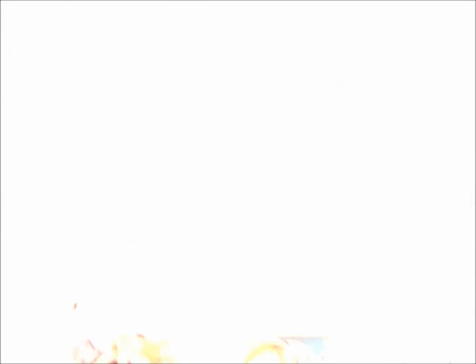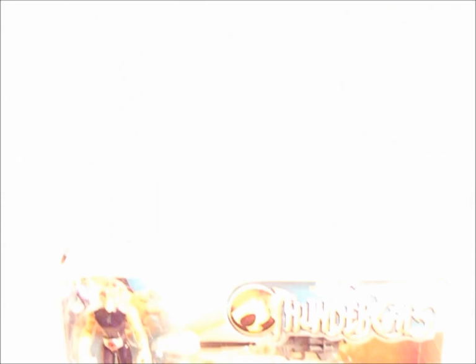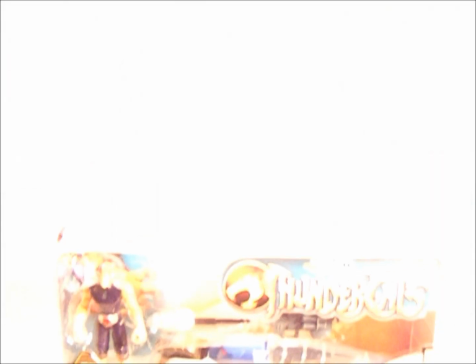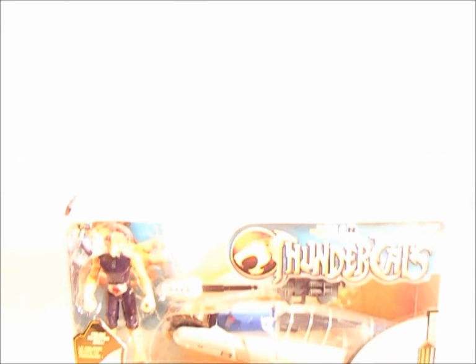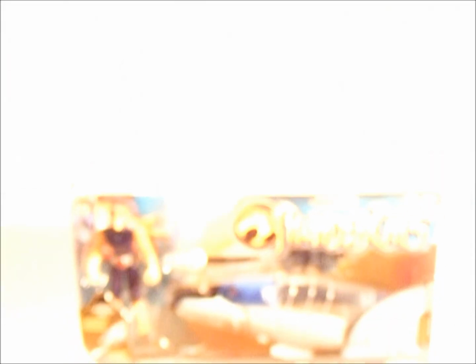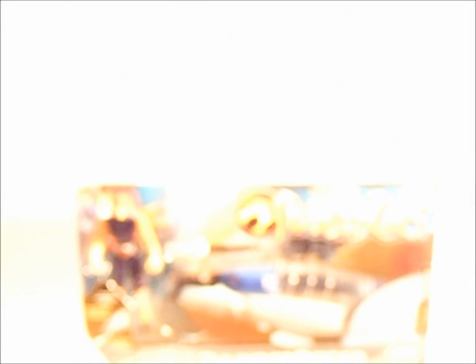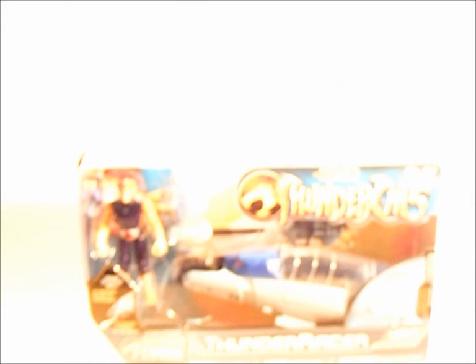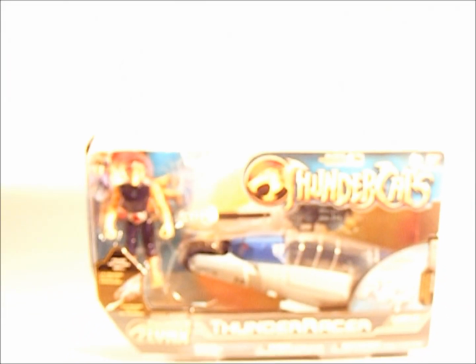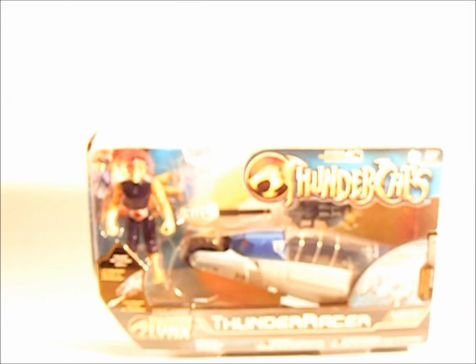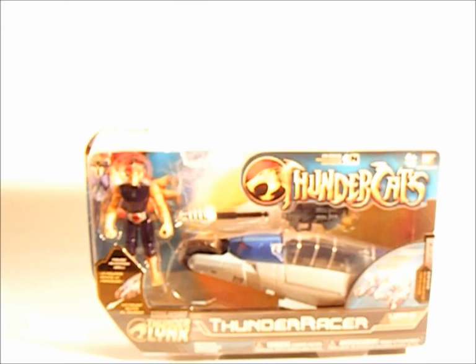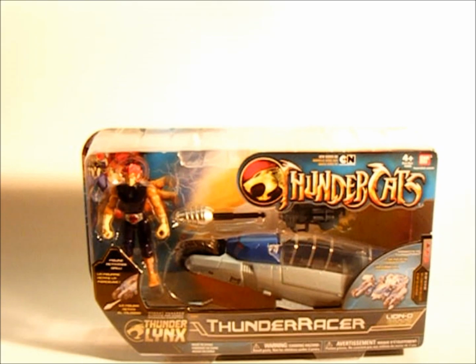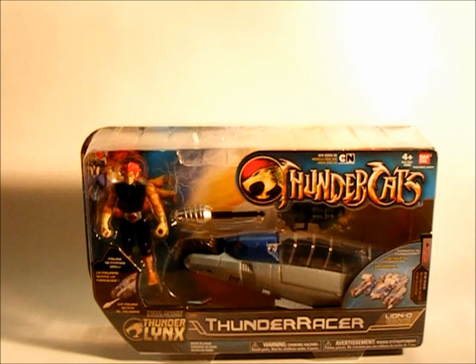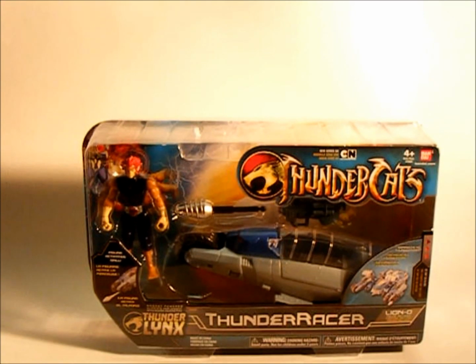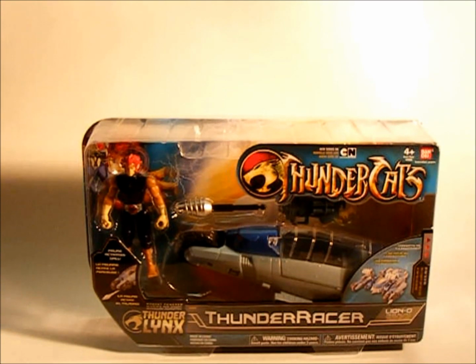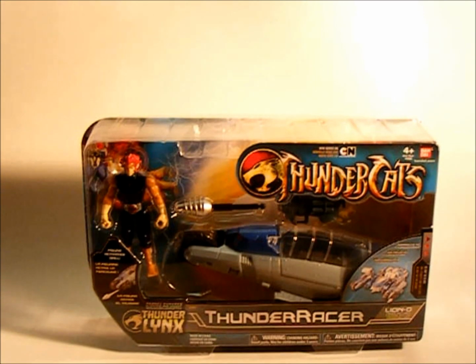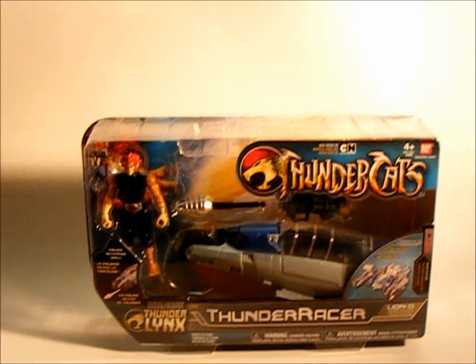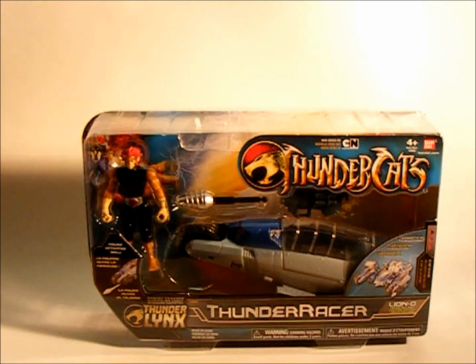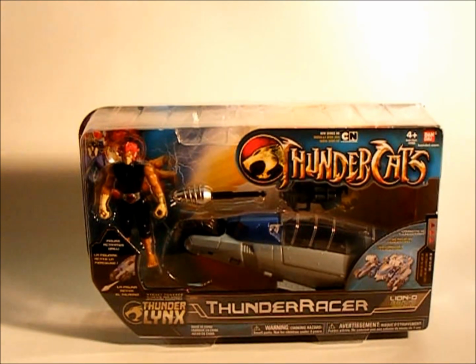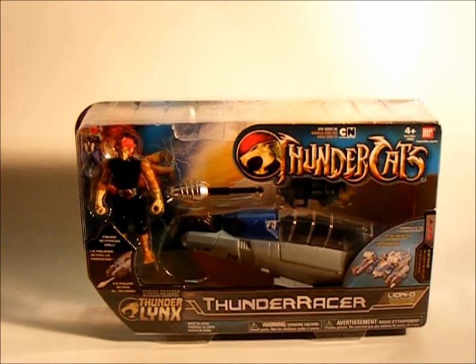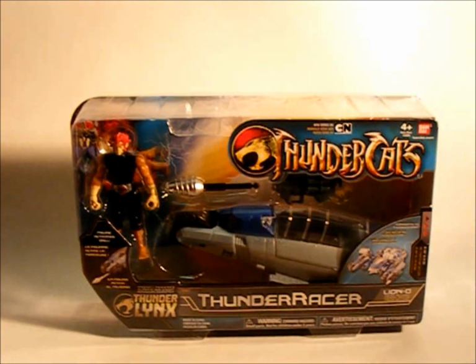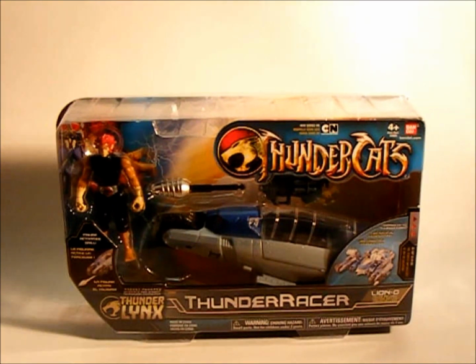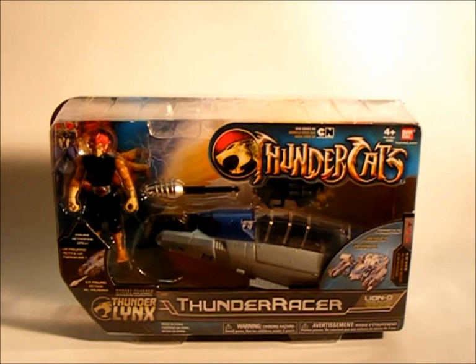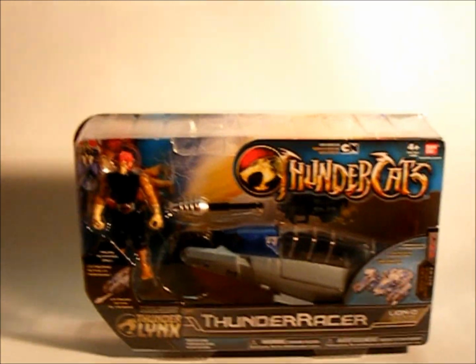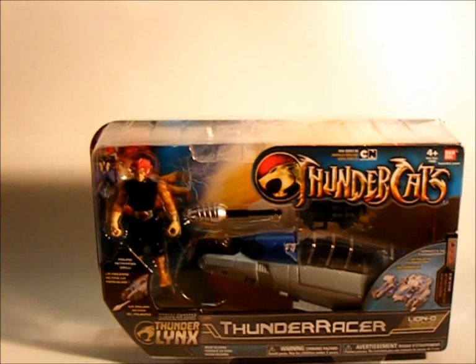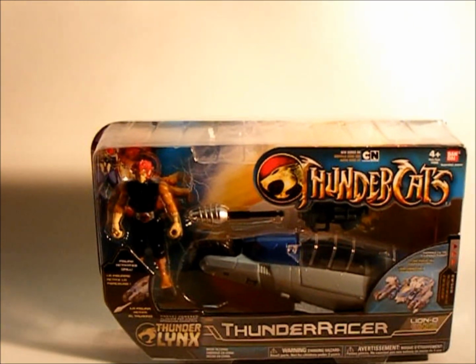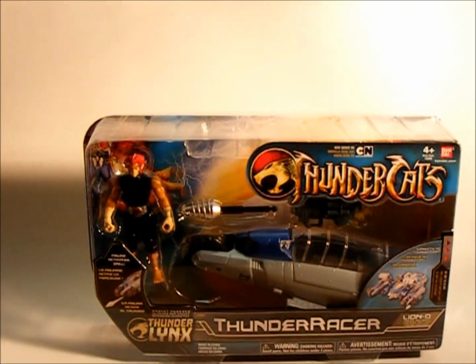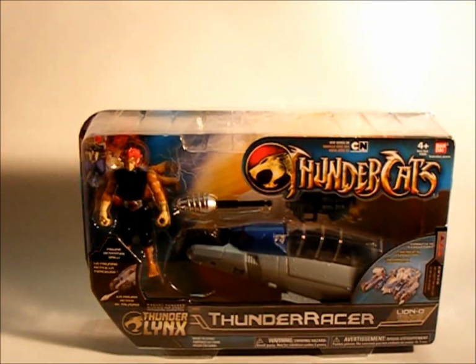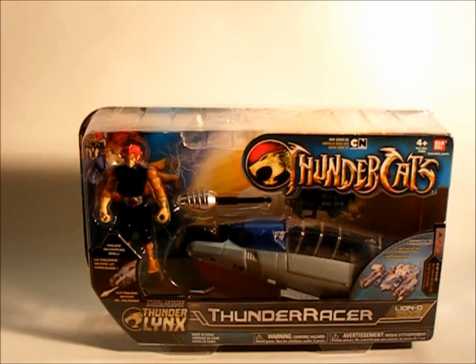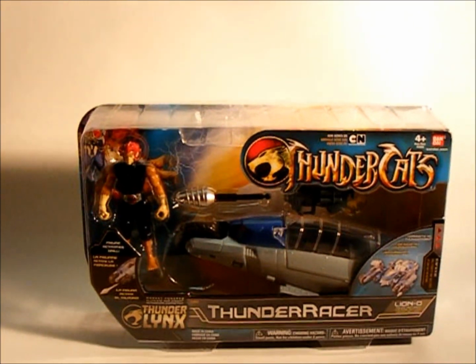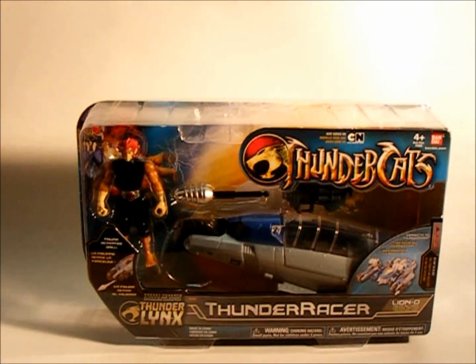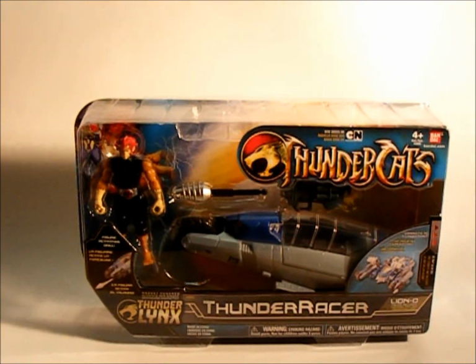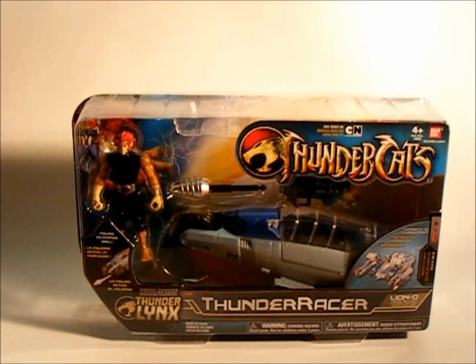Hi, it is Matt with Collecting Heroes, and today we're going to have a quick overview of the new Thundercats line by Bandai.